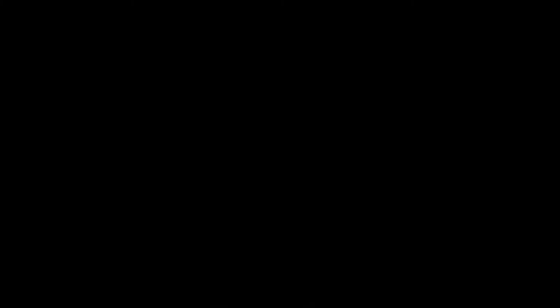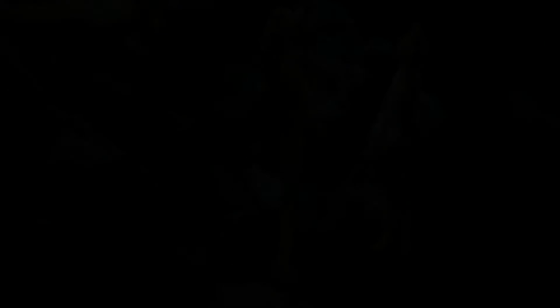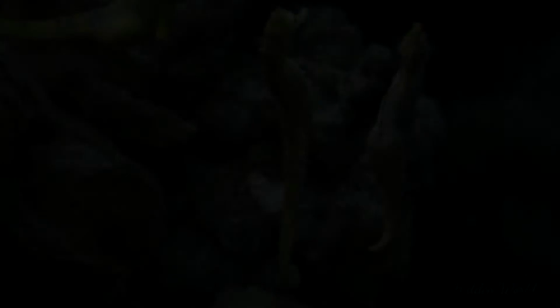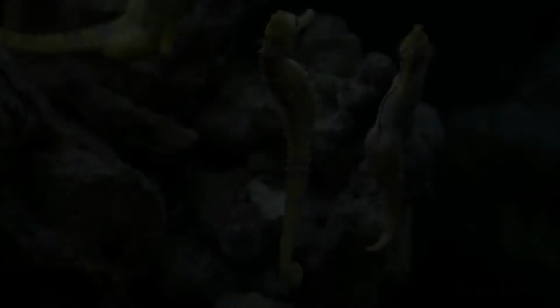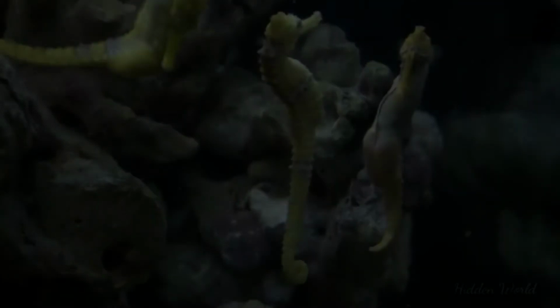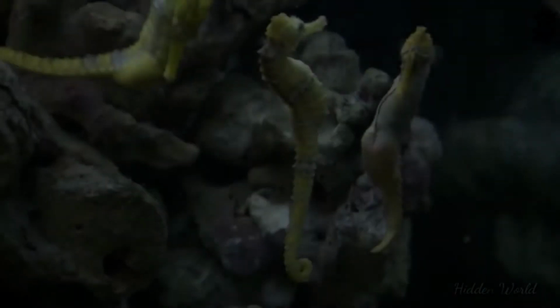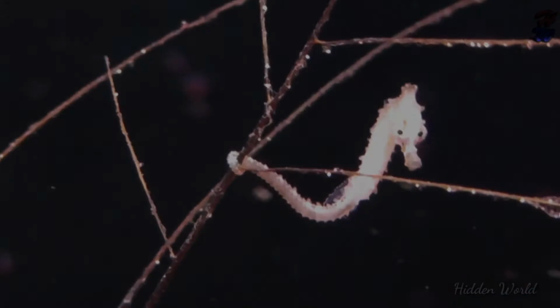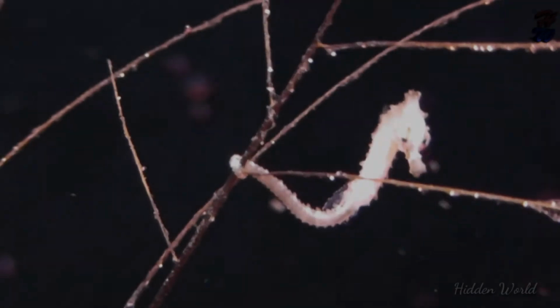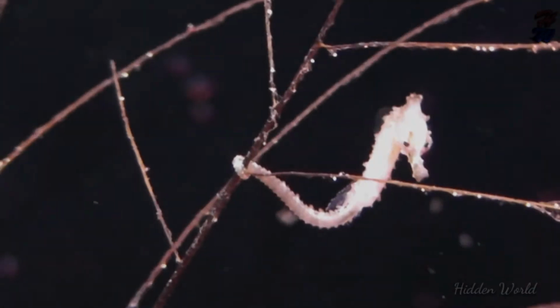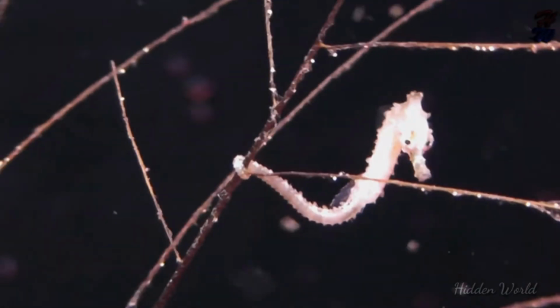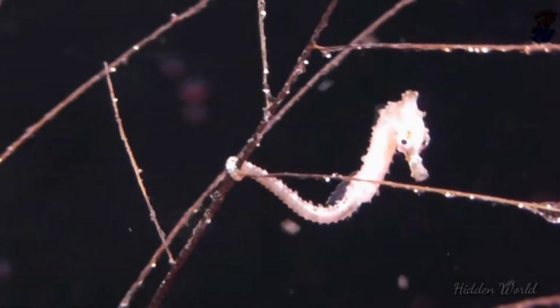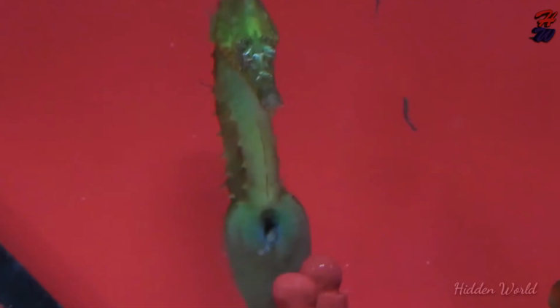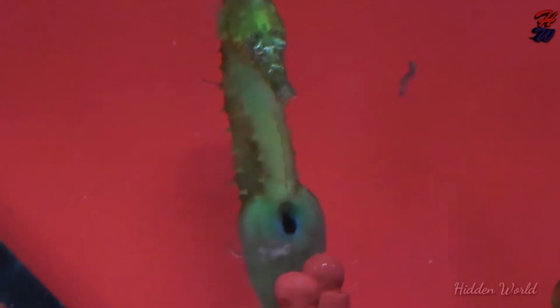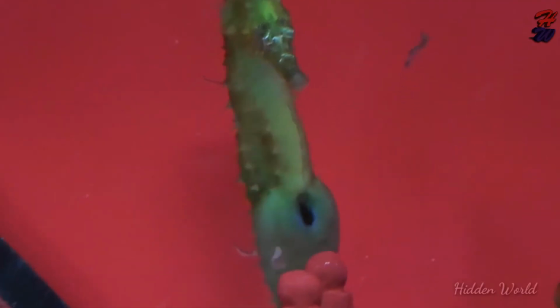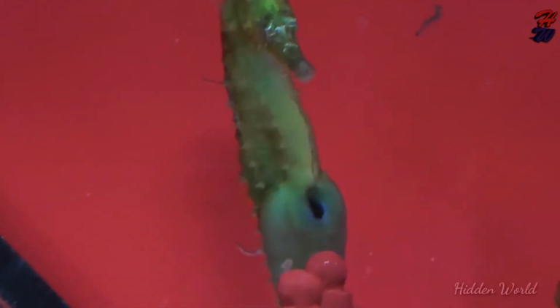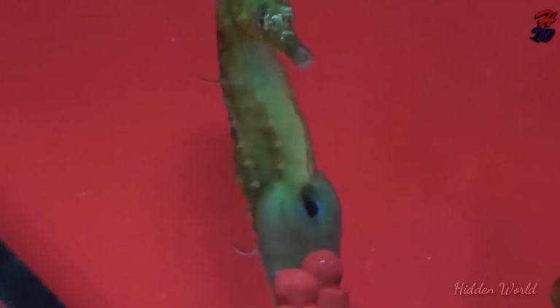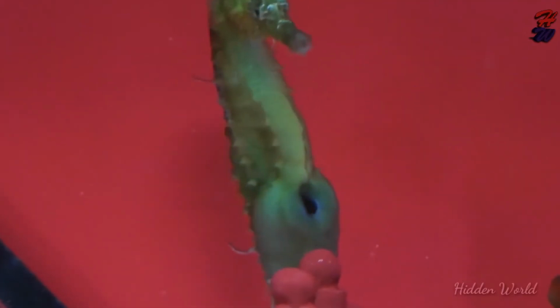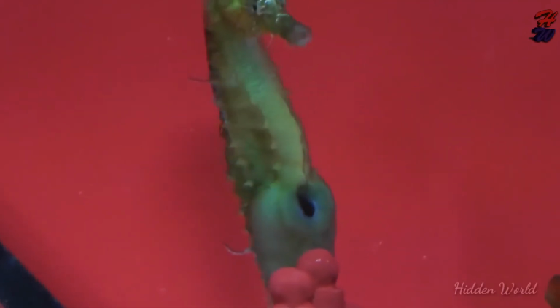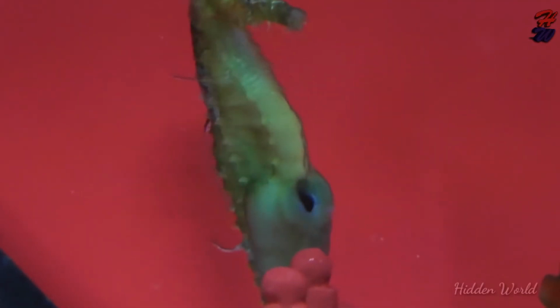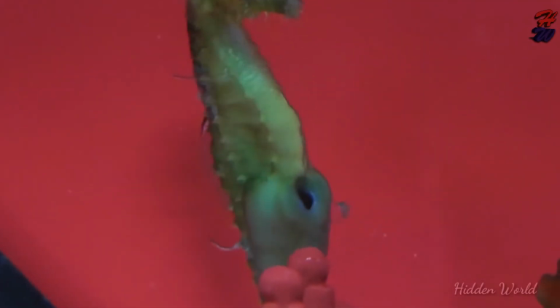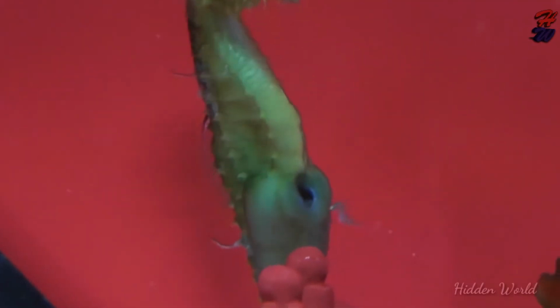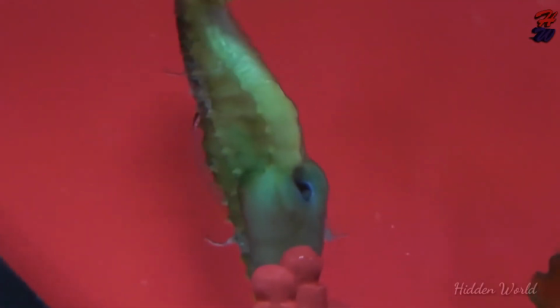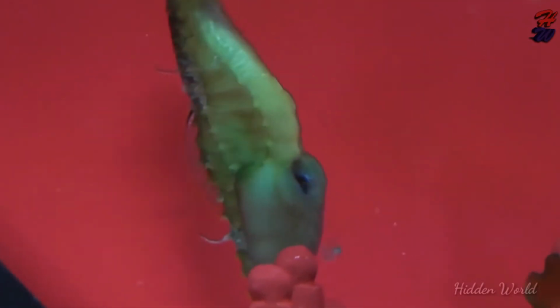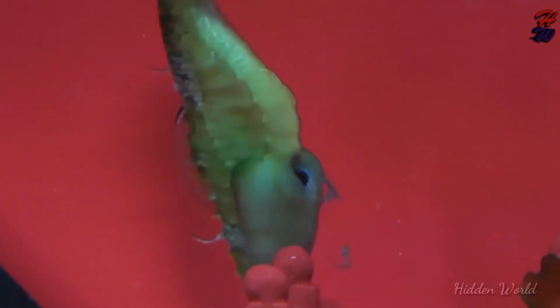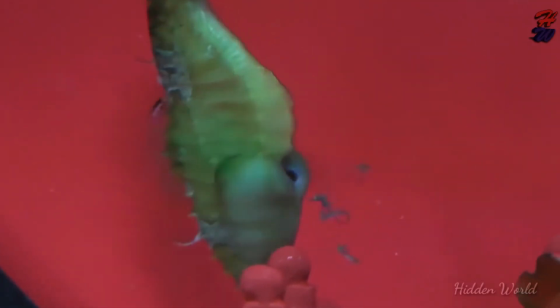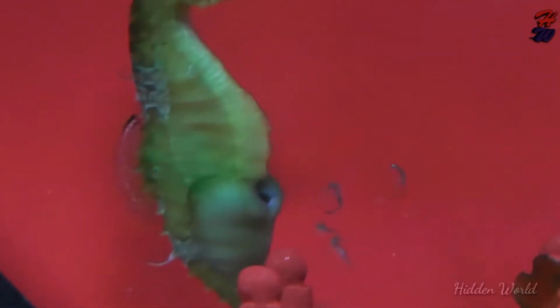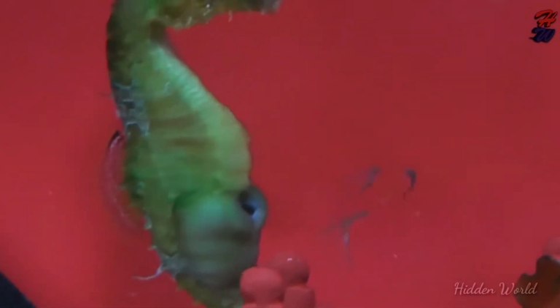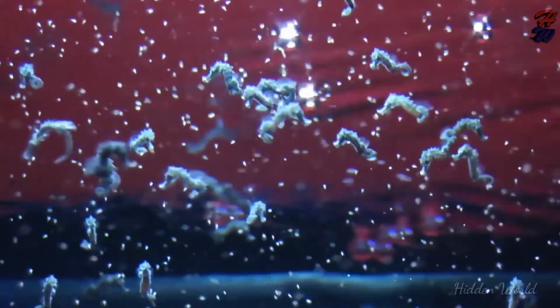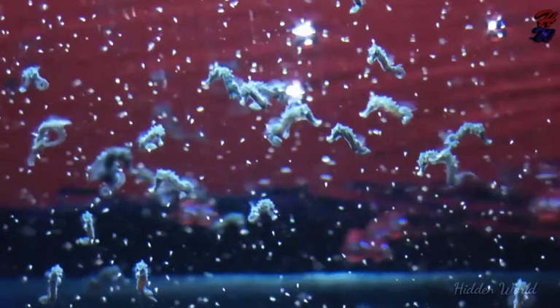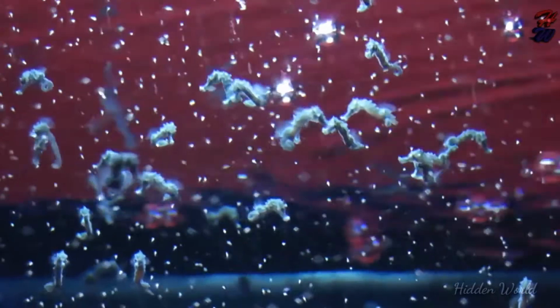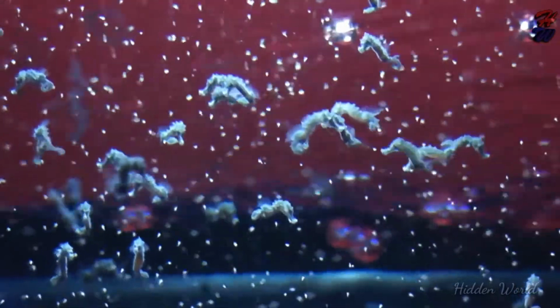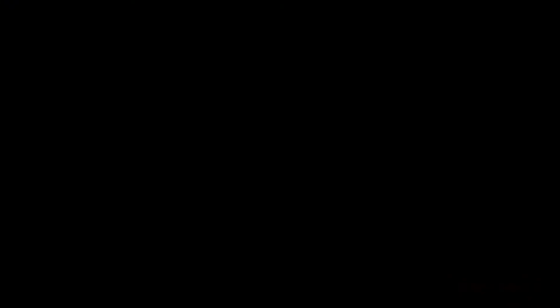Today I'm going to describe to you an amazing life cycle. This is about the seahorse life cycle.